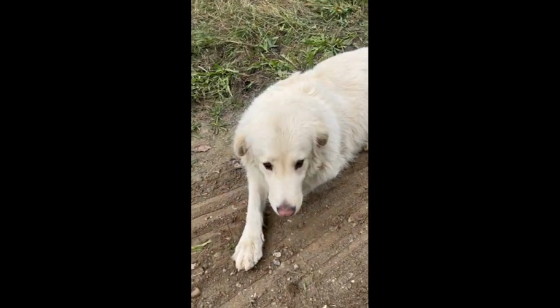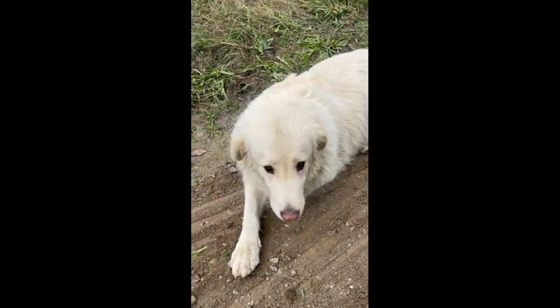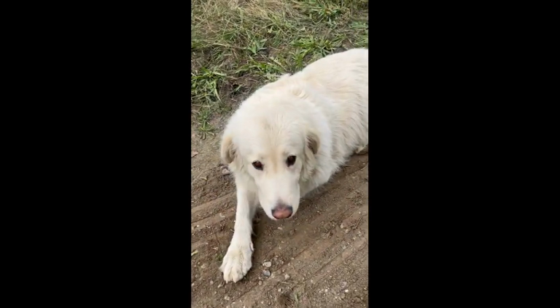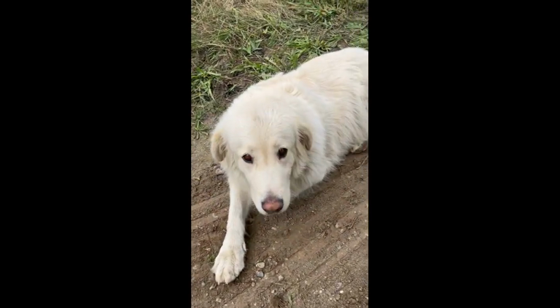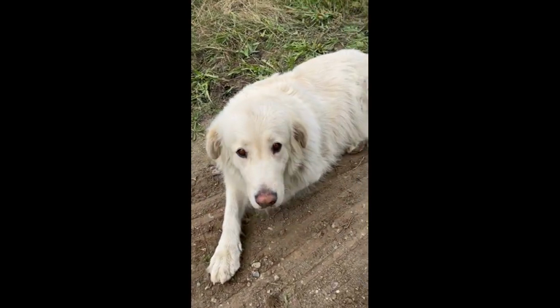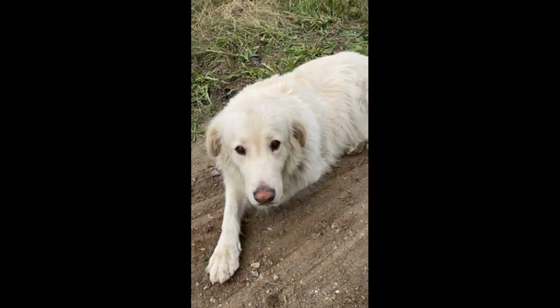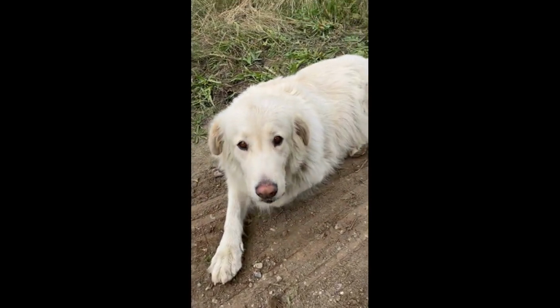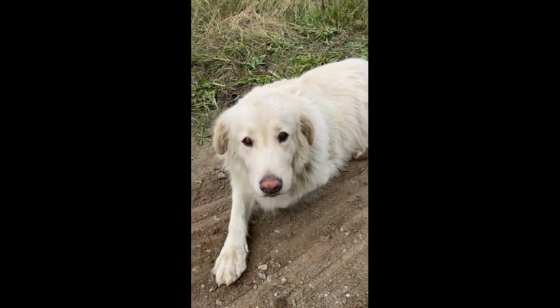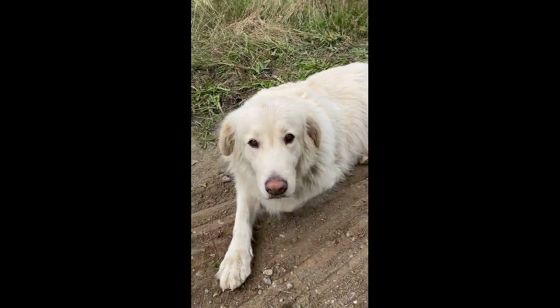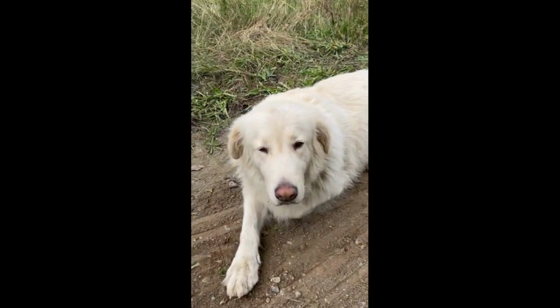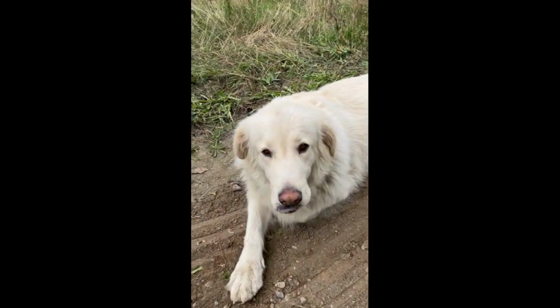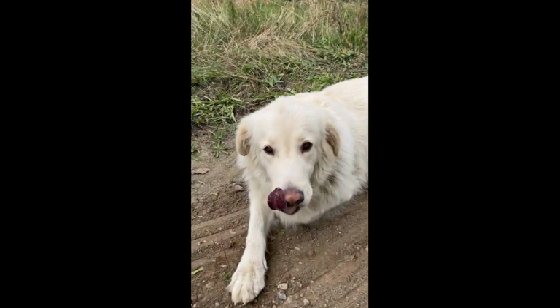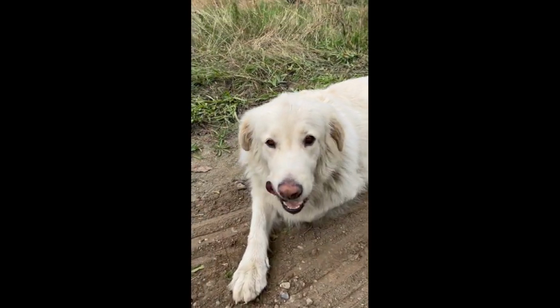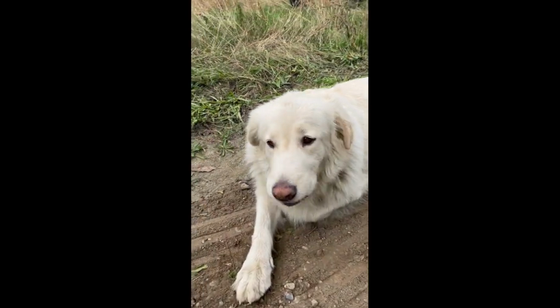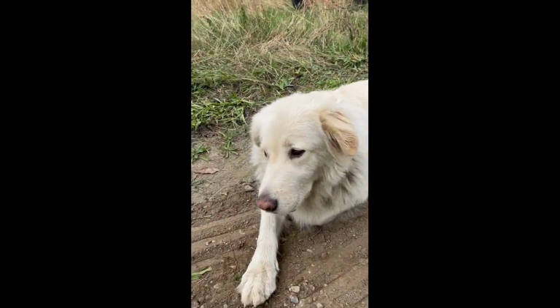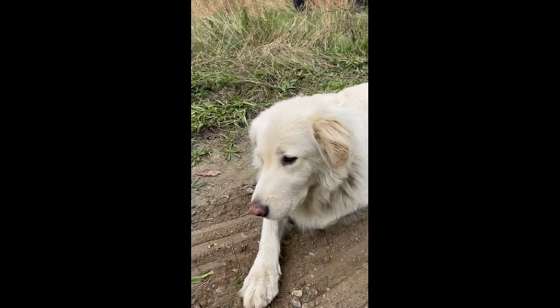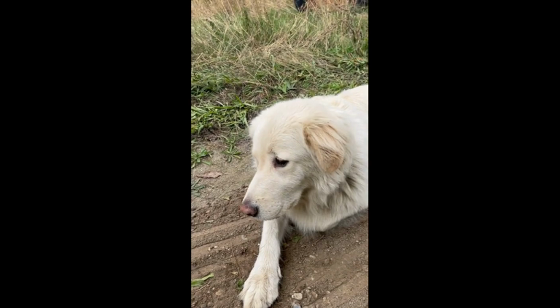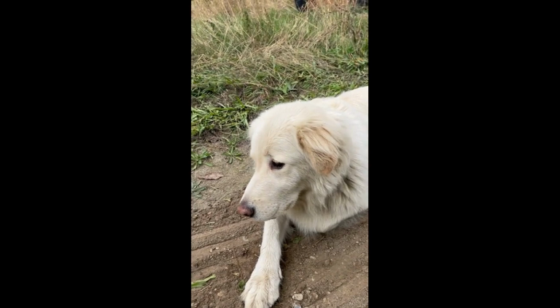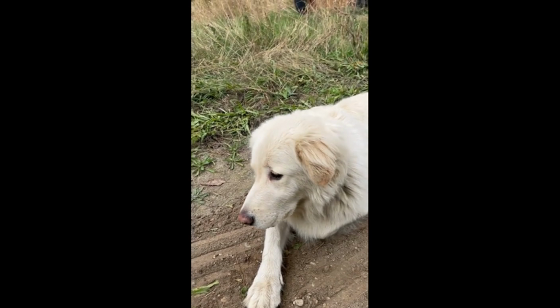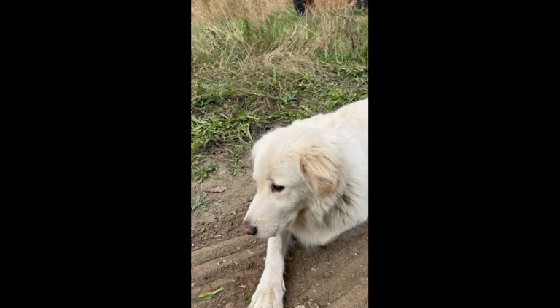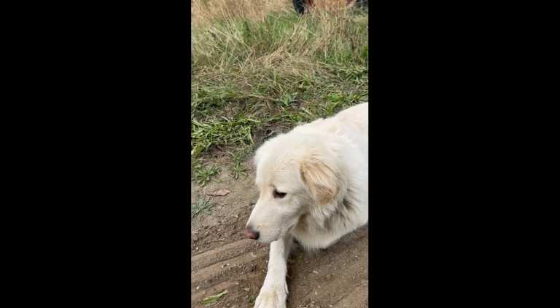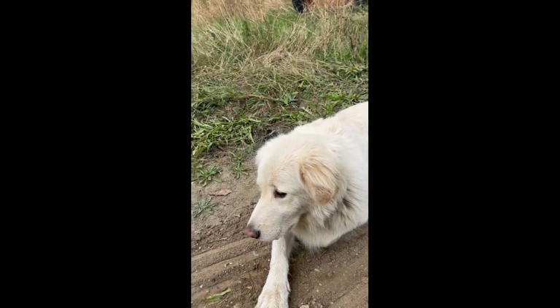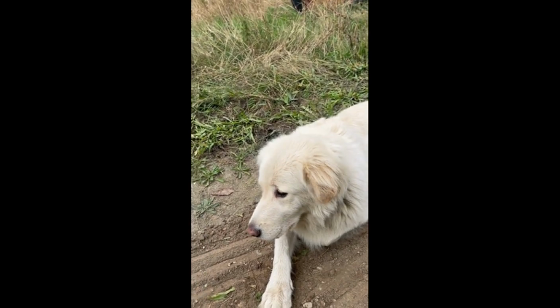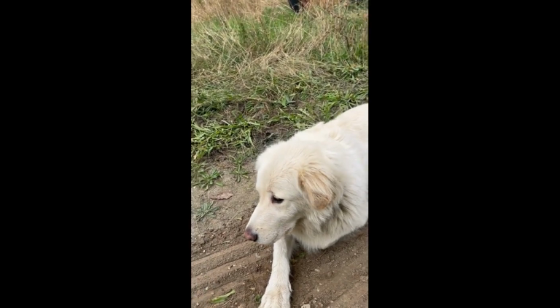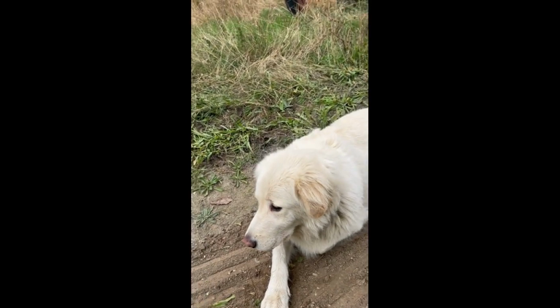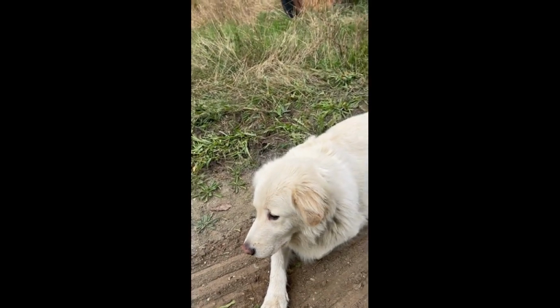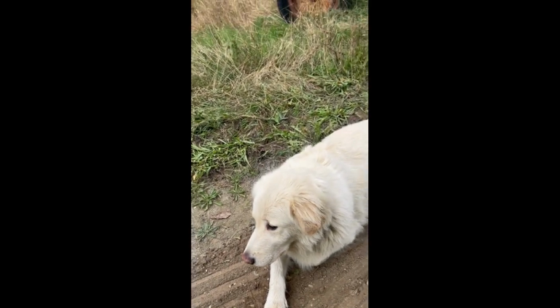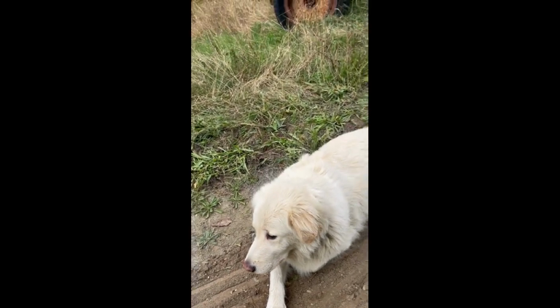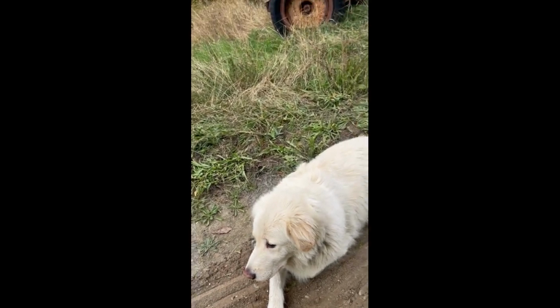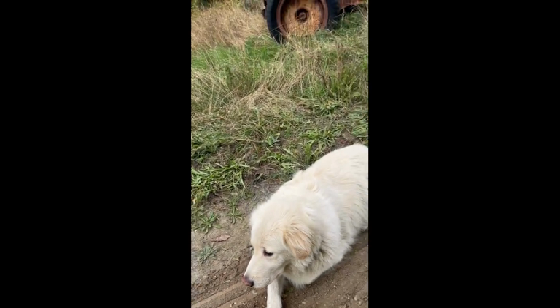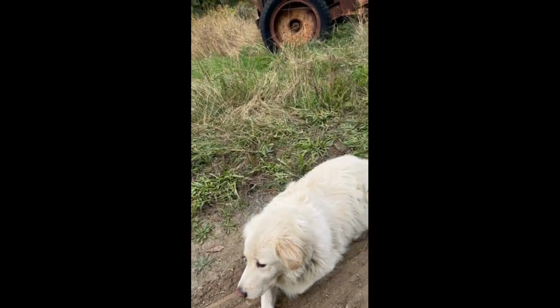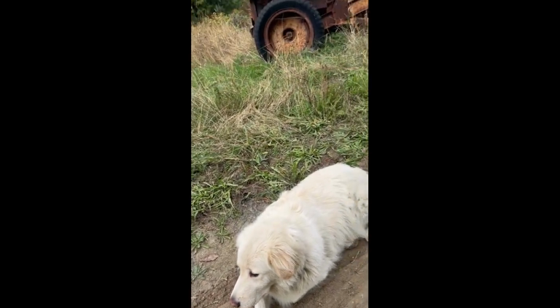Luna, she's getting kind of bored of the whole situation. She's laying there right in the dirt.